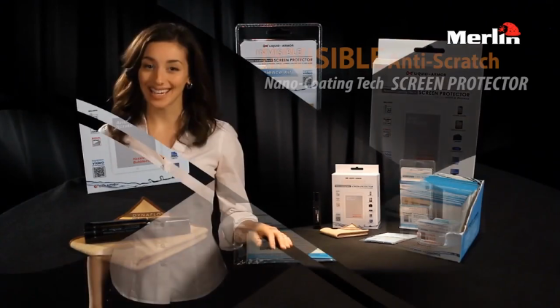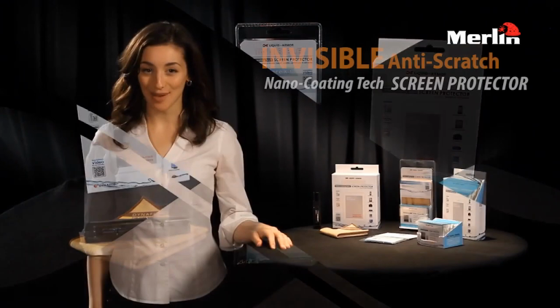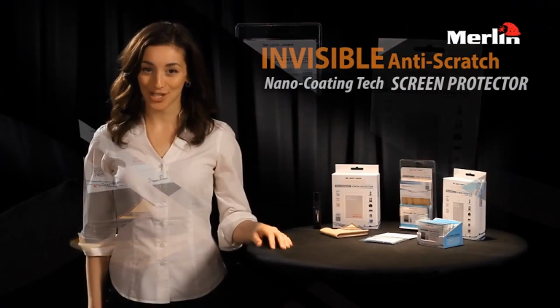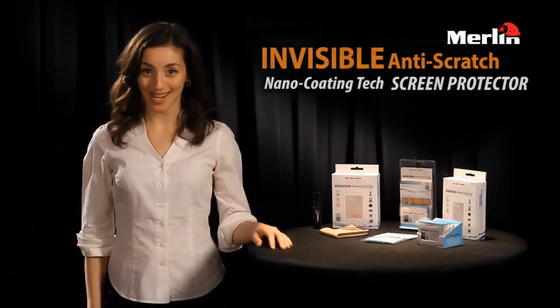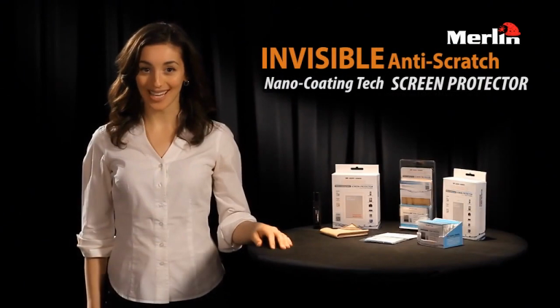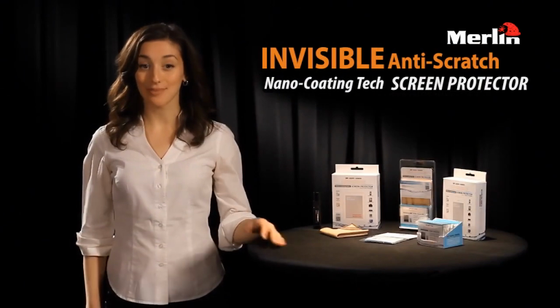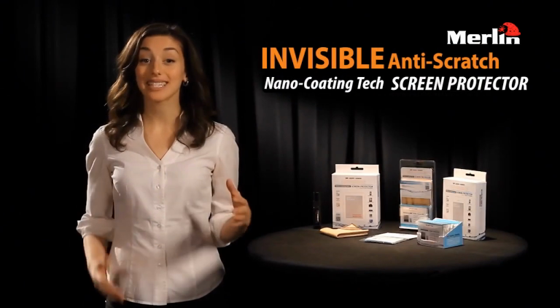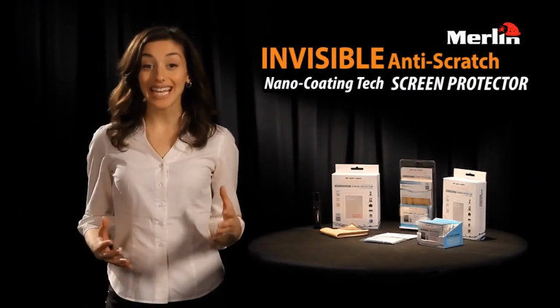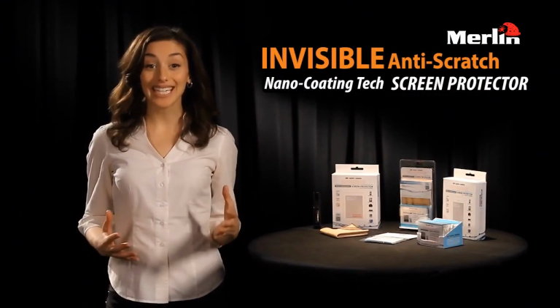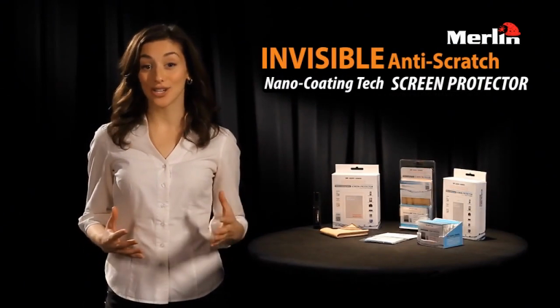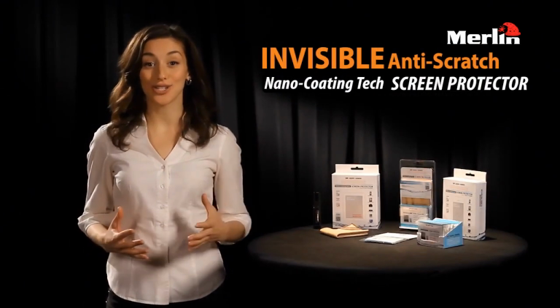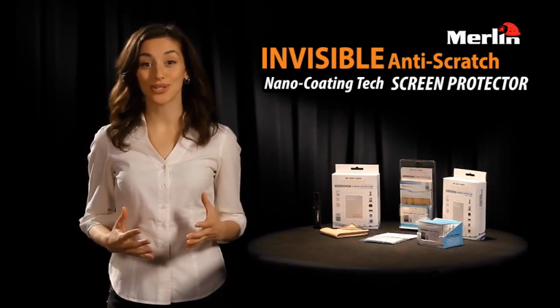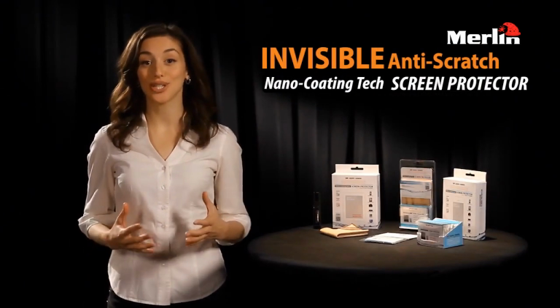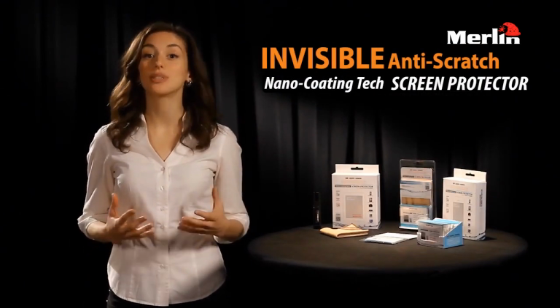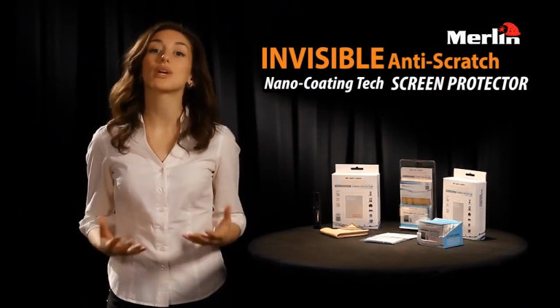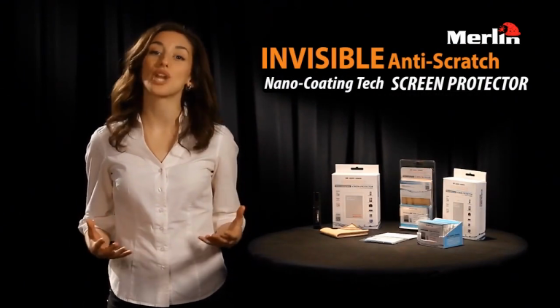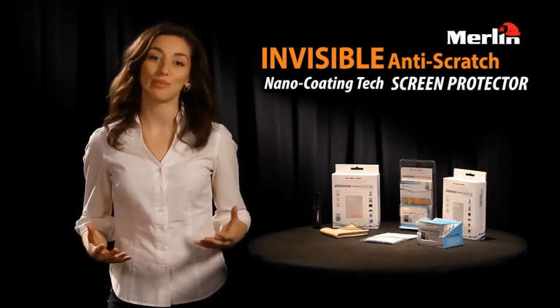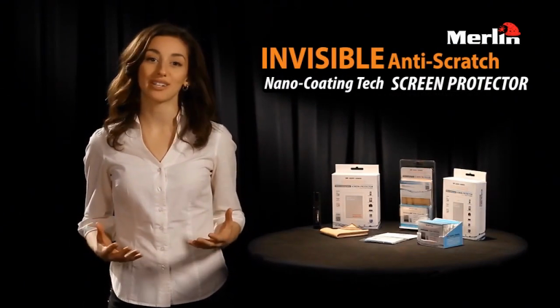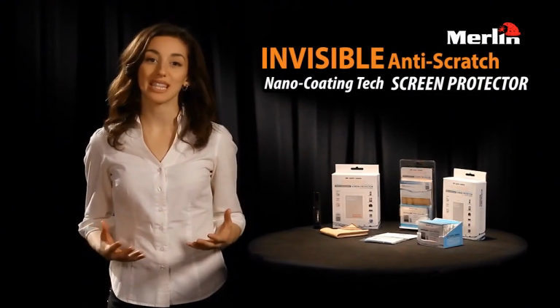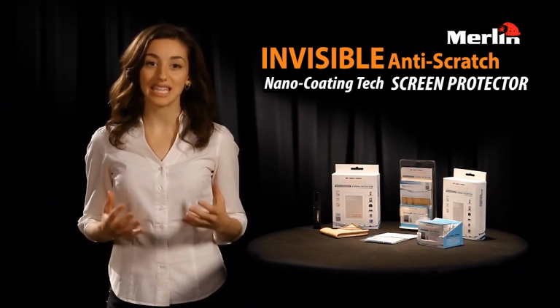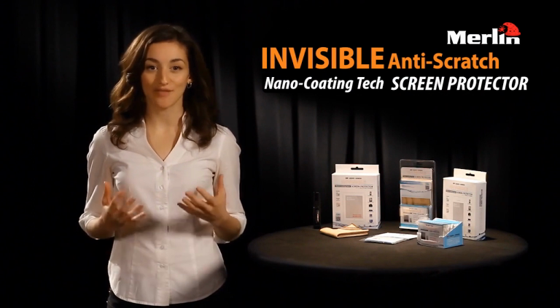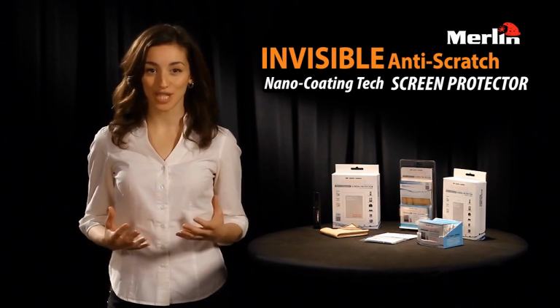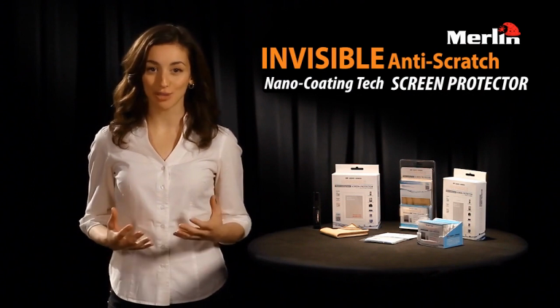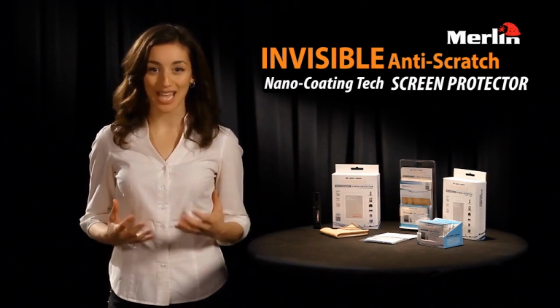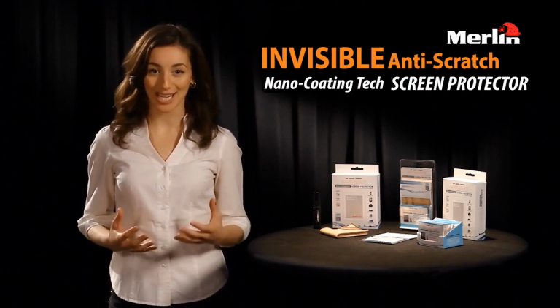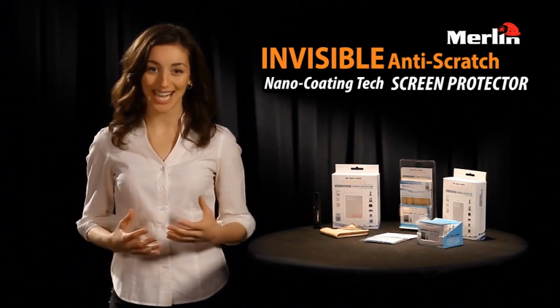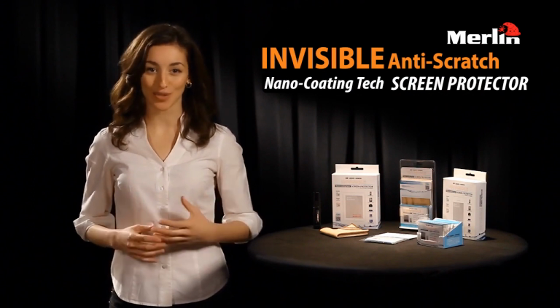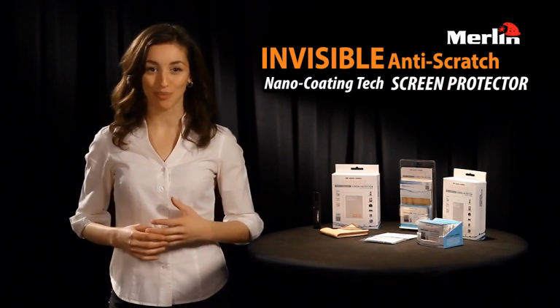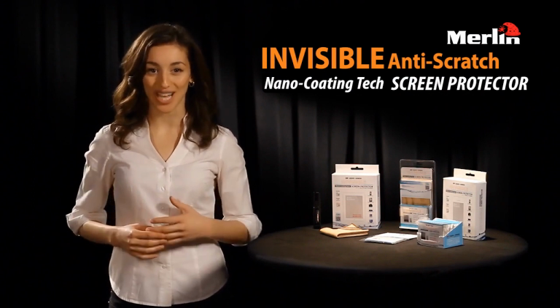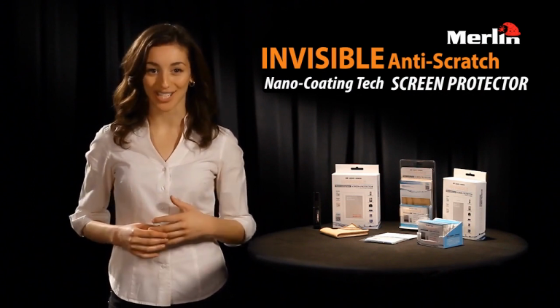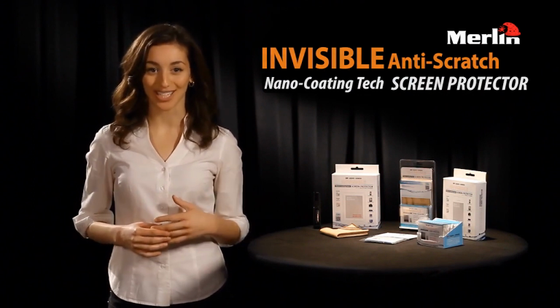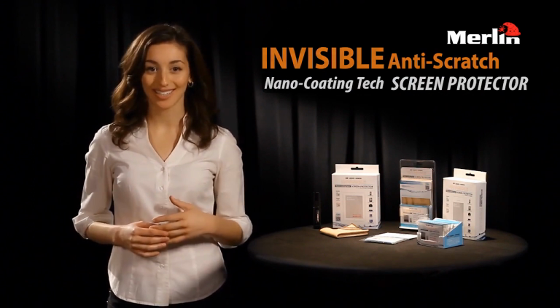Hi, I'm Jenna, and I'm excited to introduce to you Liquid Armor, the invisible Nanotech screen protector.